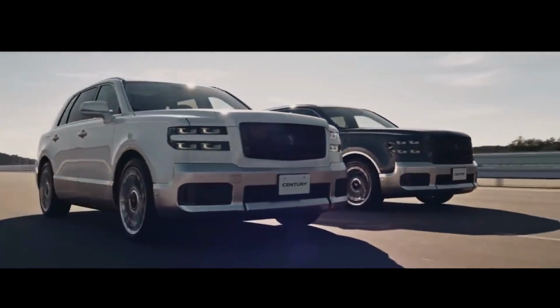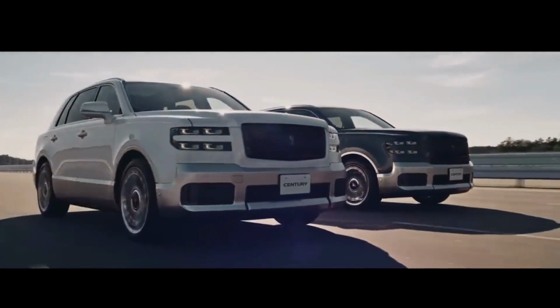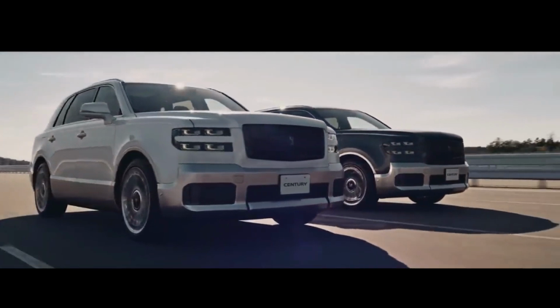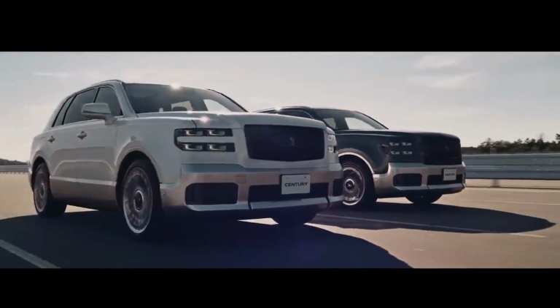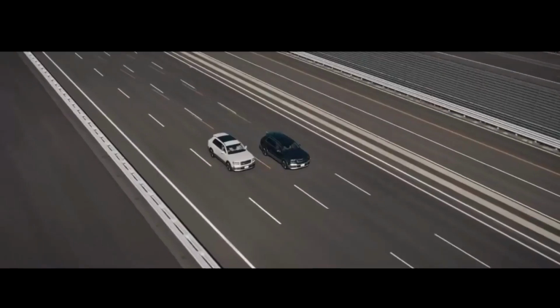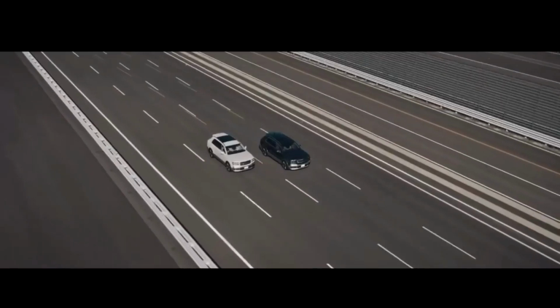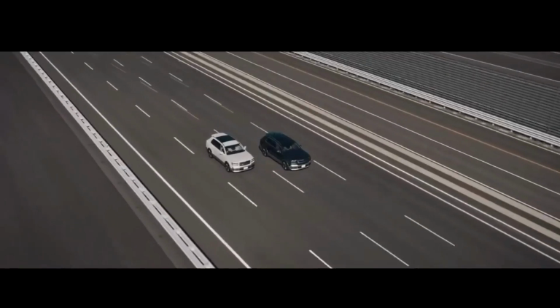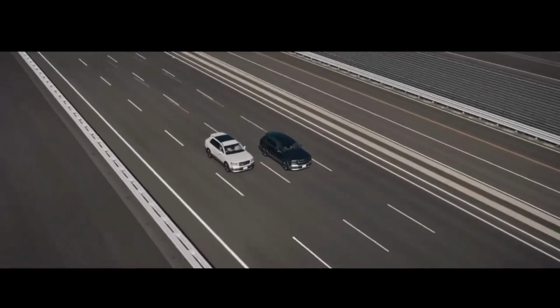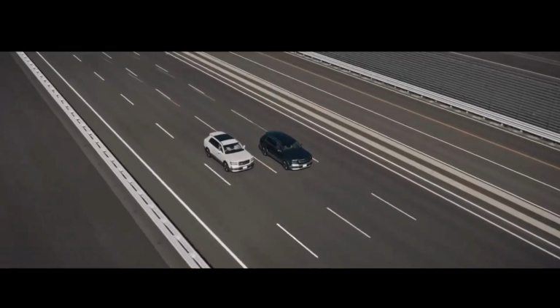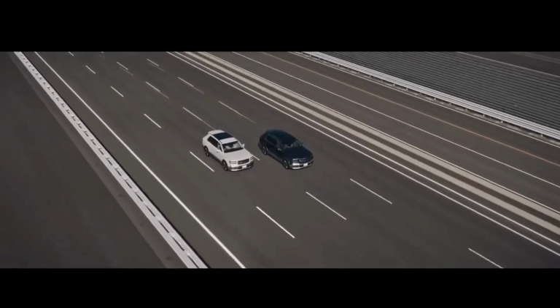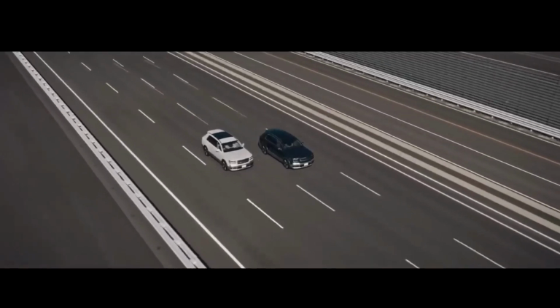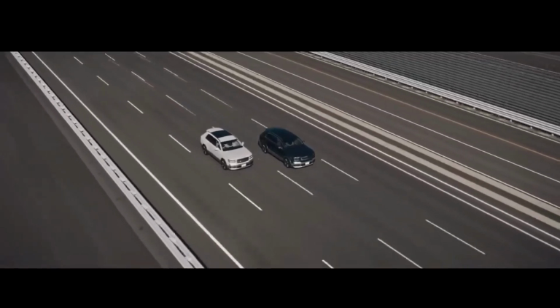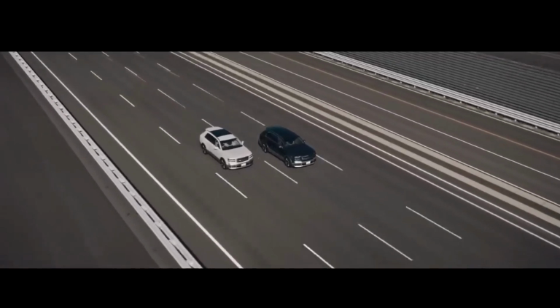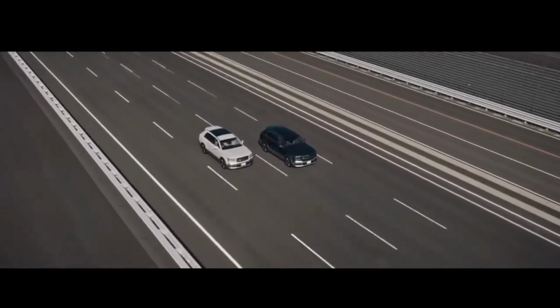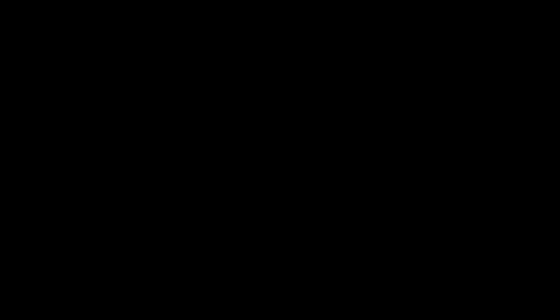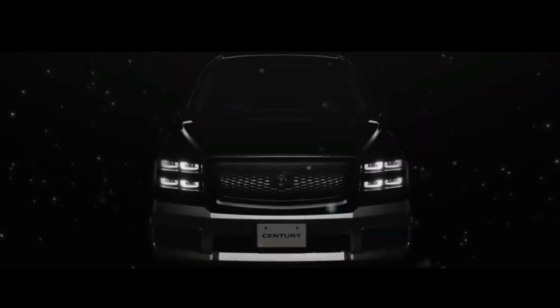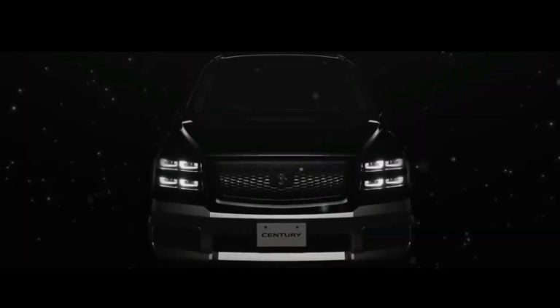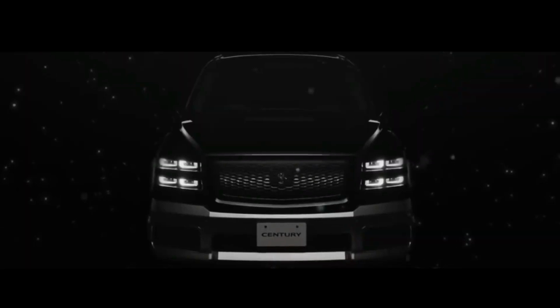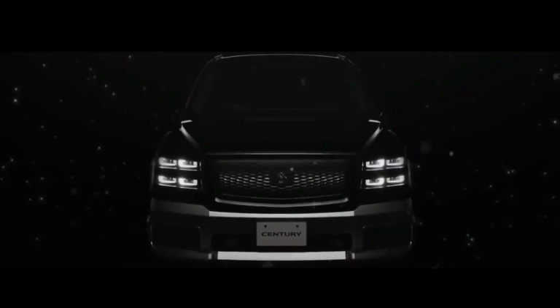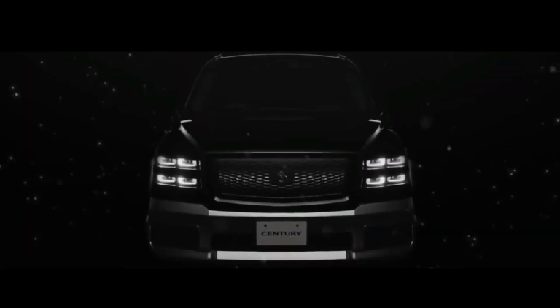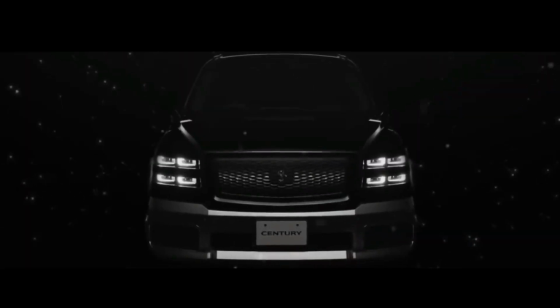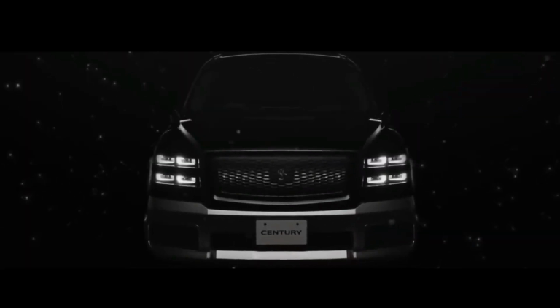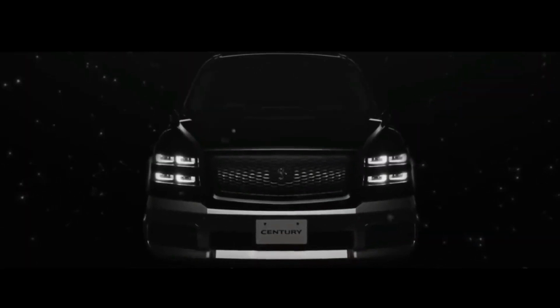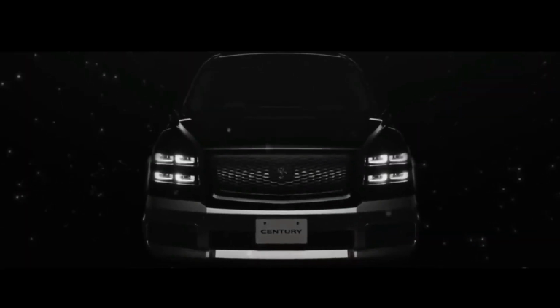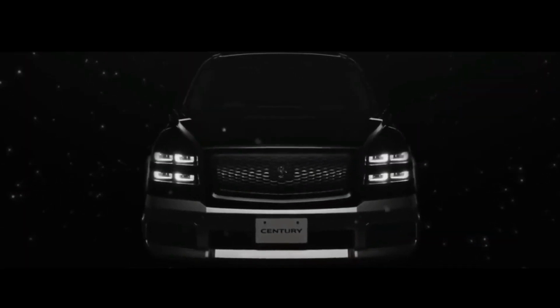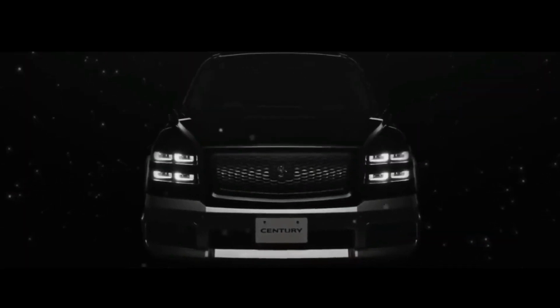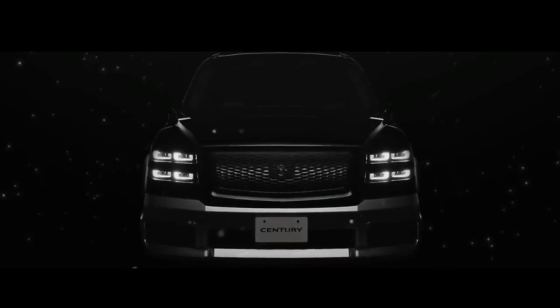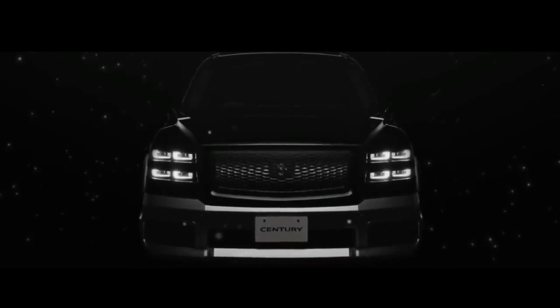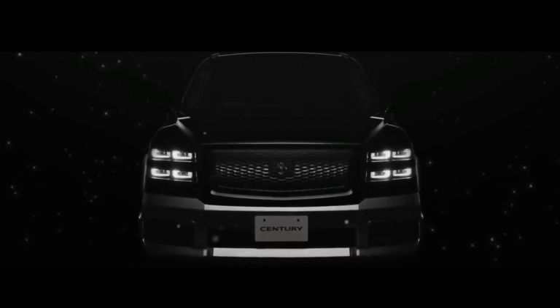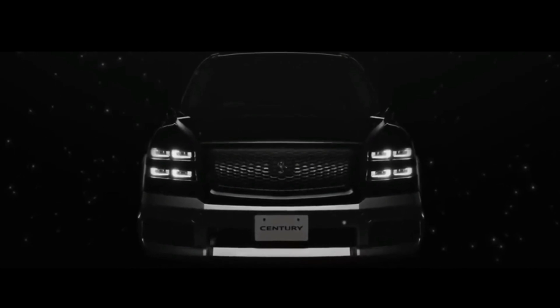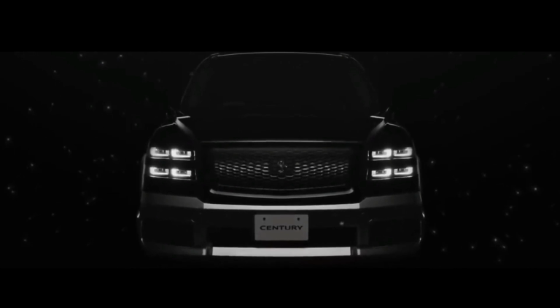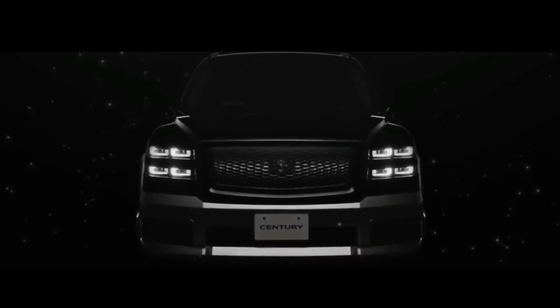Based on Toyota's information, the Century SUV in Japan is sold for 25 million yen.